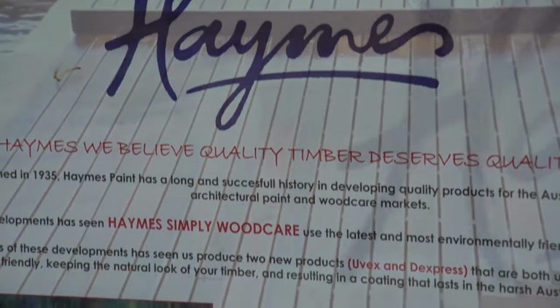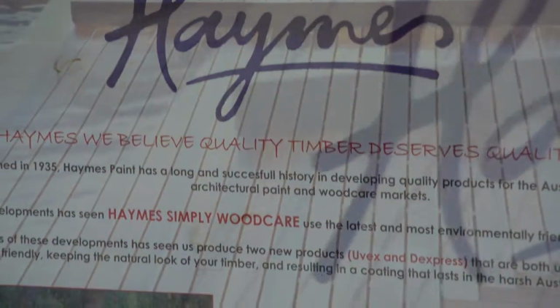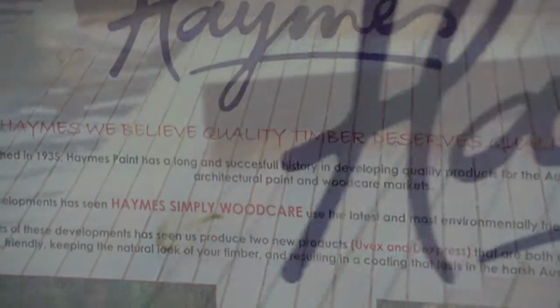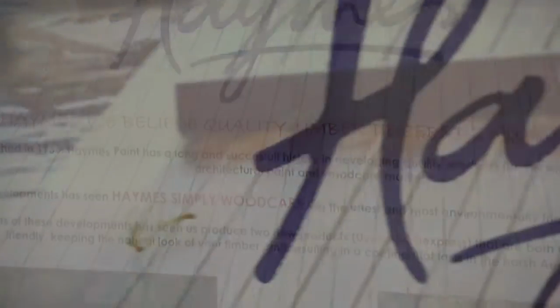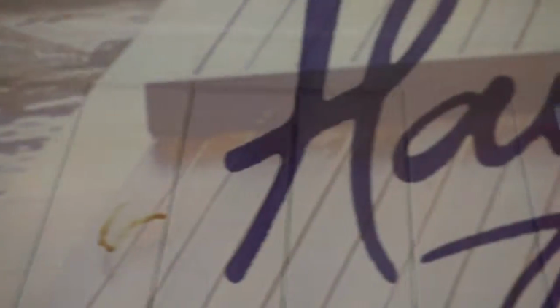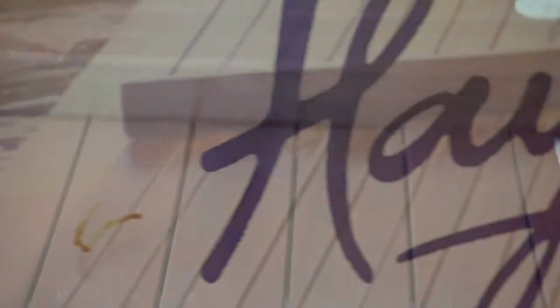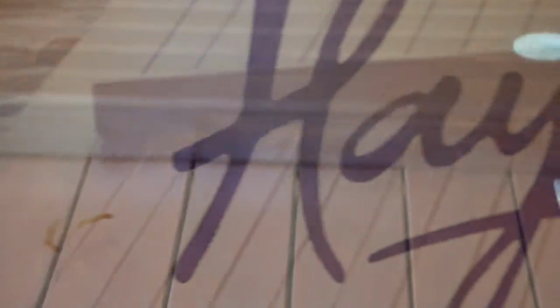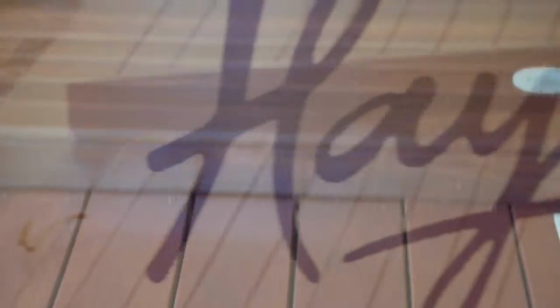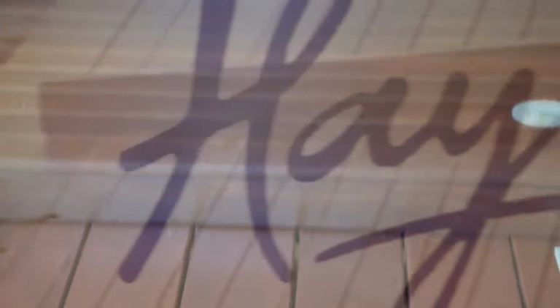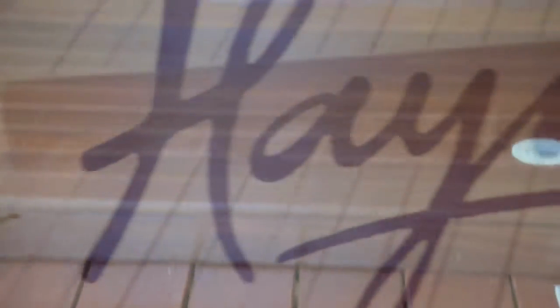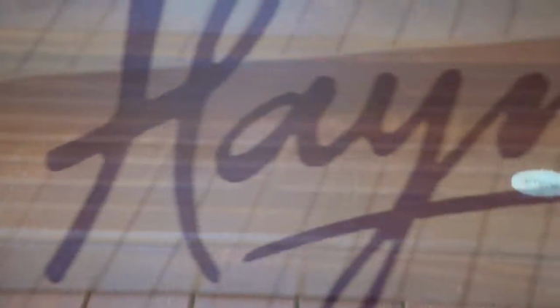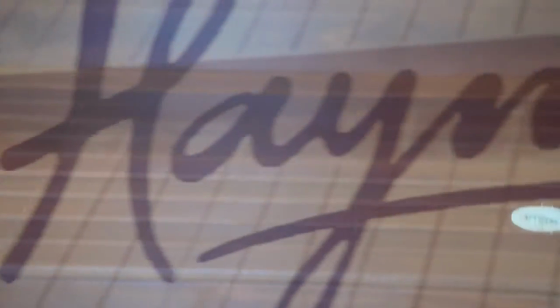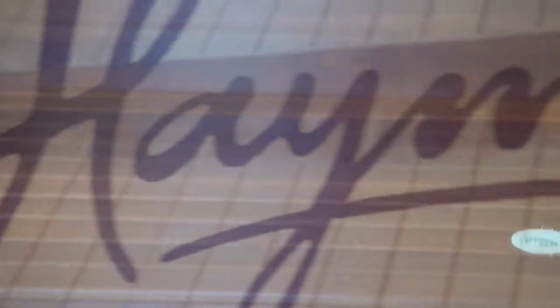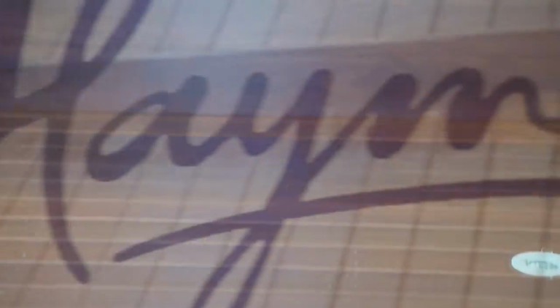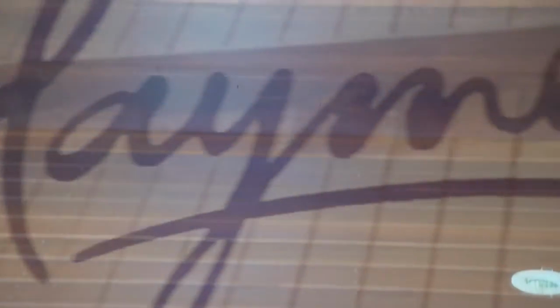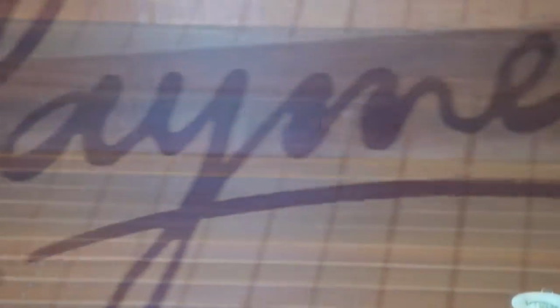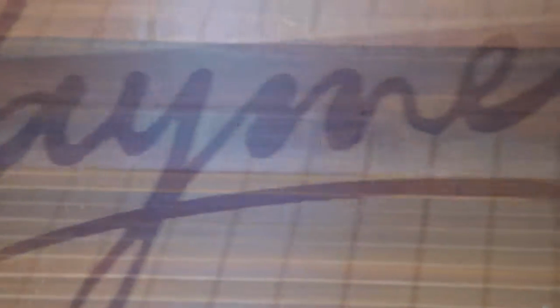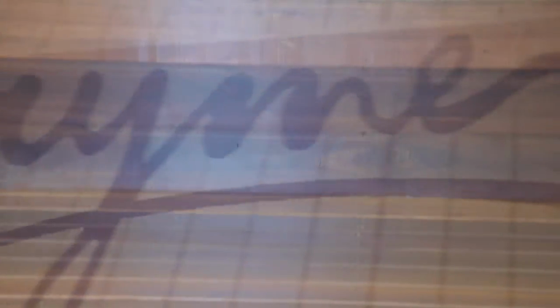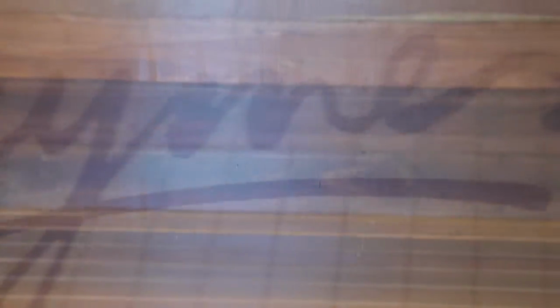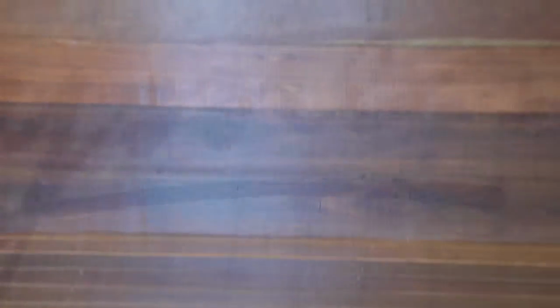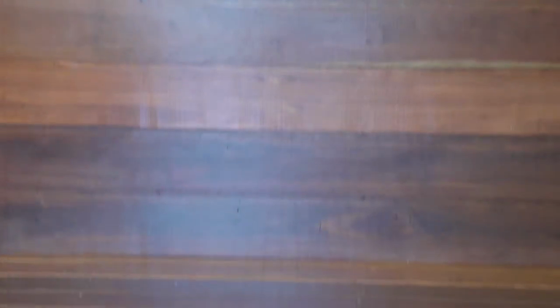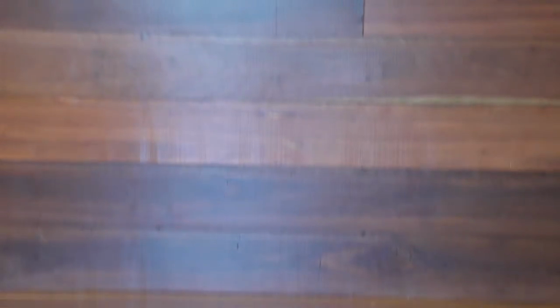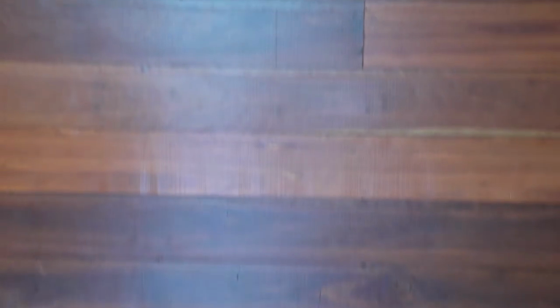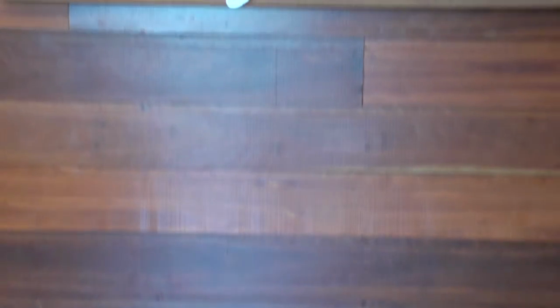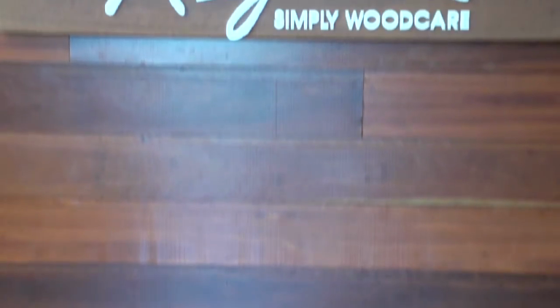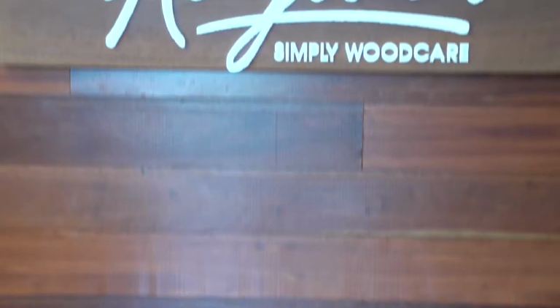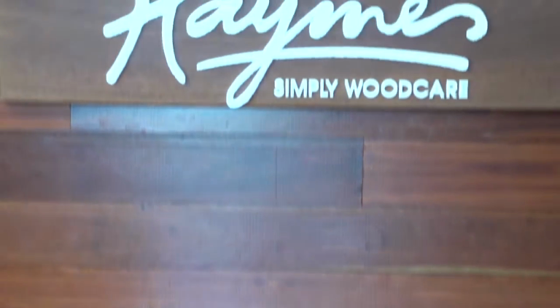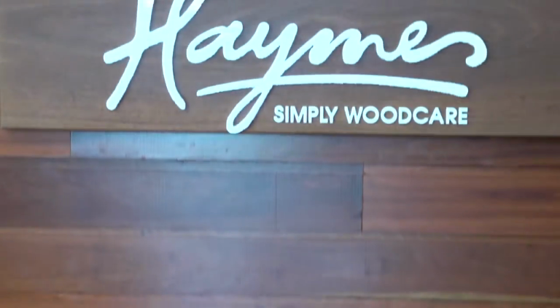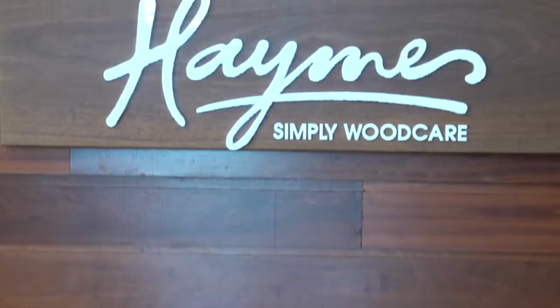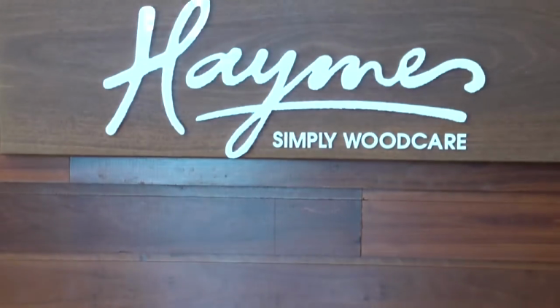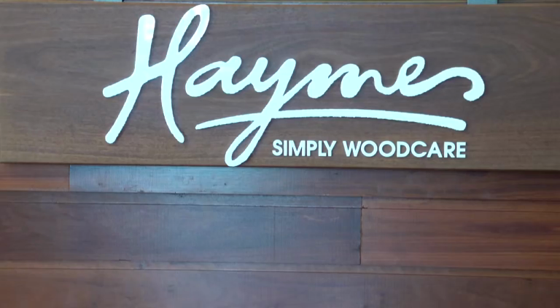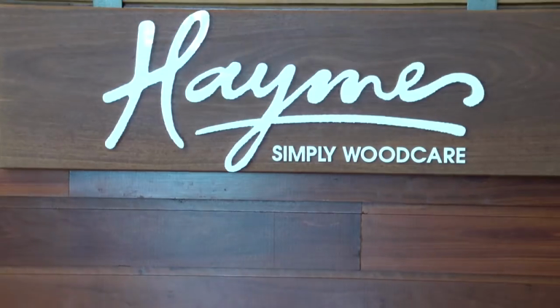Hames Paint is made for Australians by Australians, supplying a wide range of high quality industrial and domestic paints, protective surface coatings and wood care products.